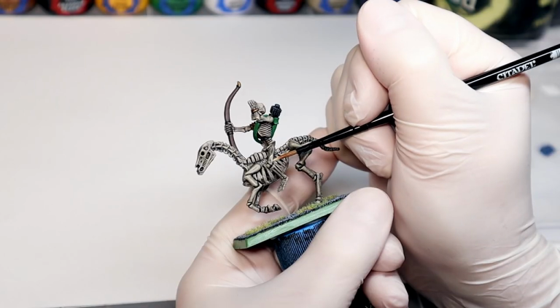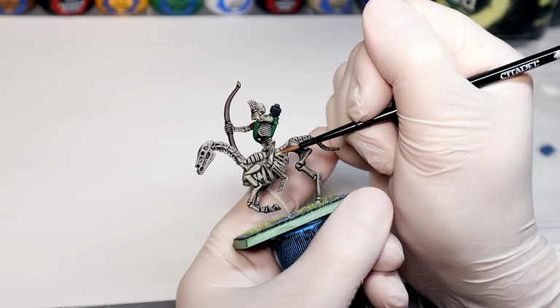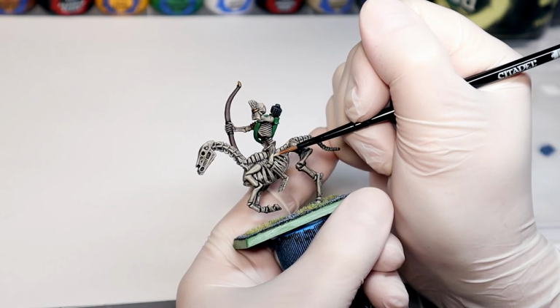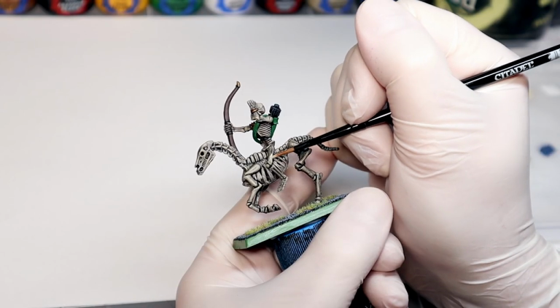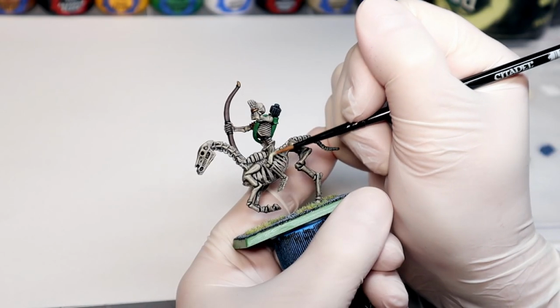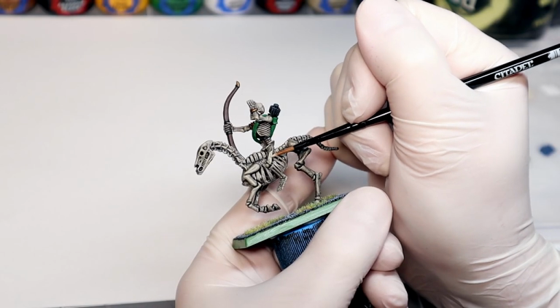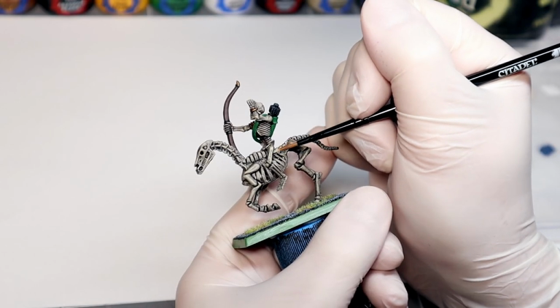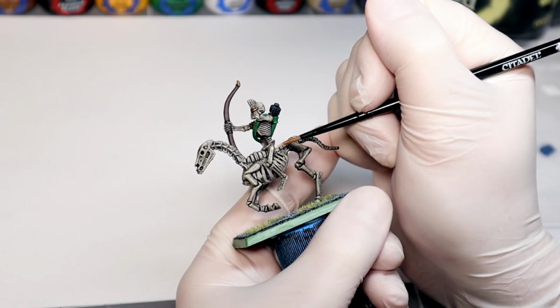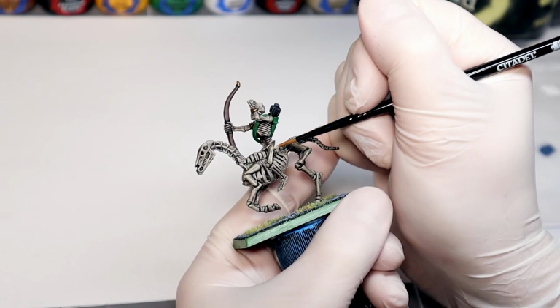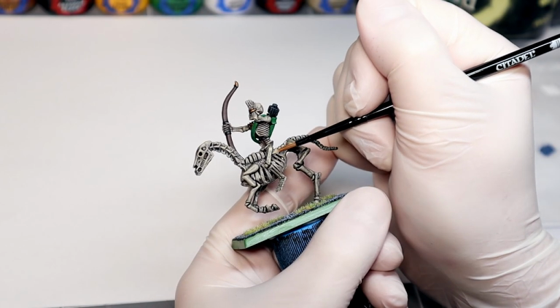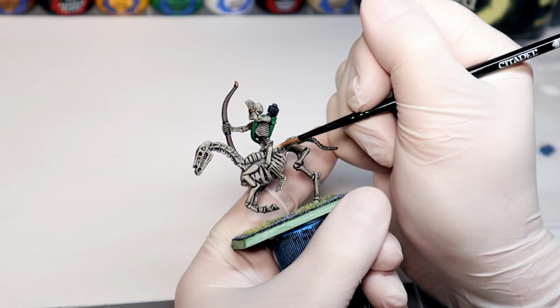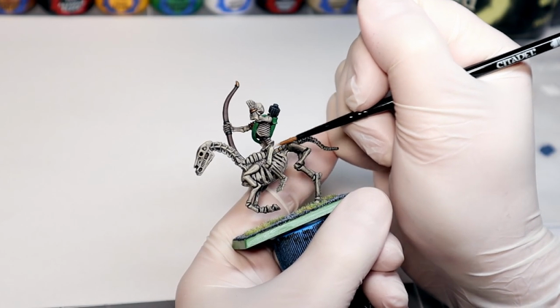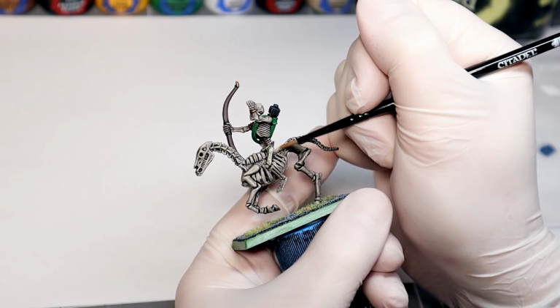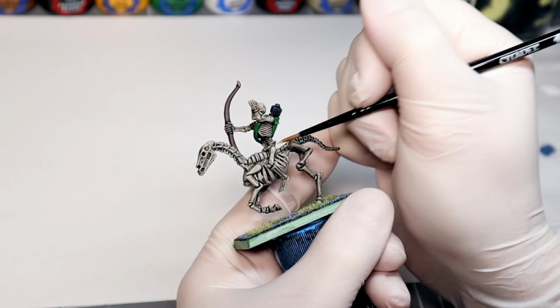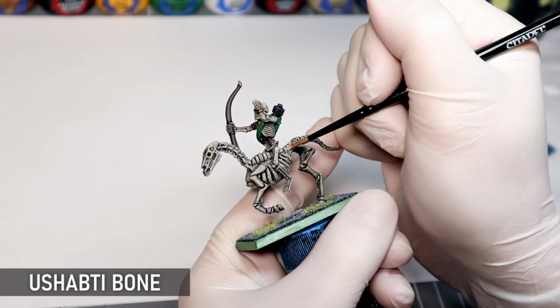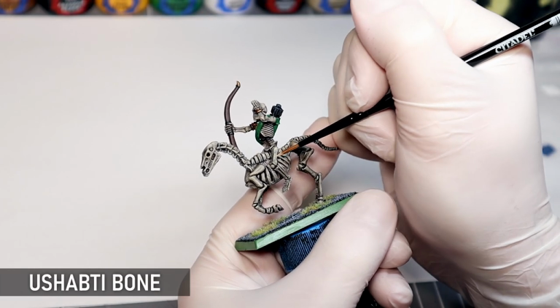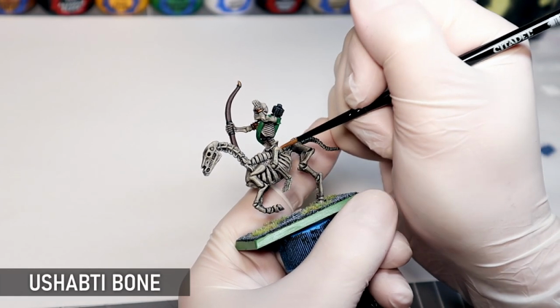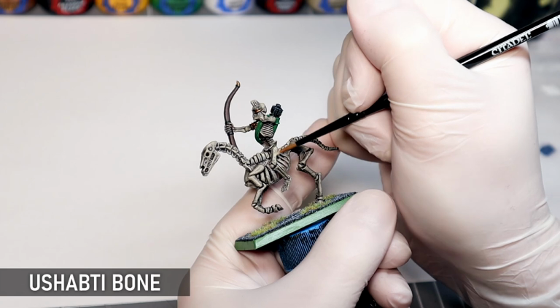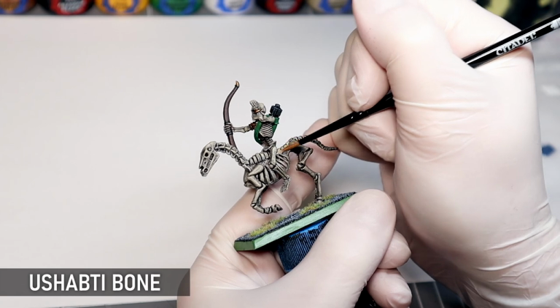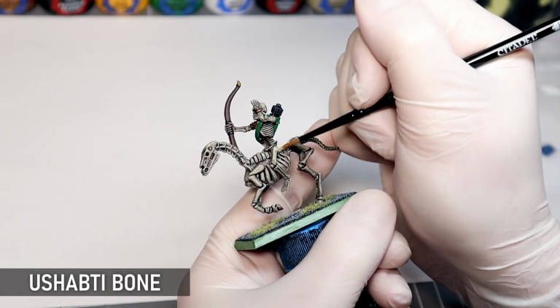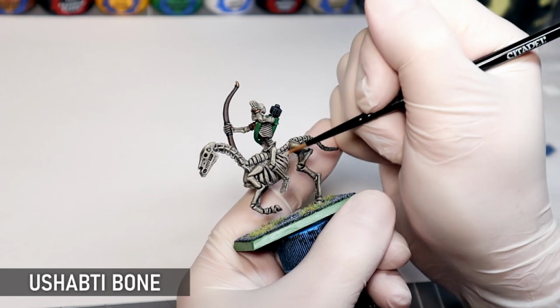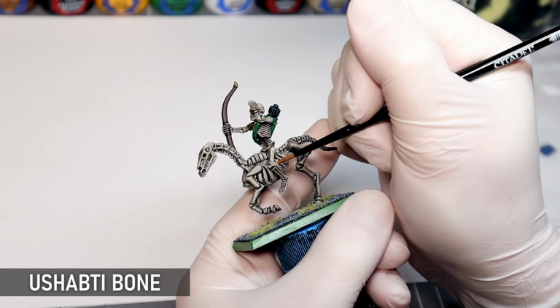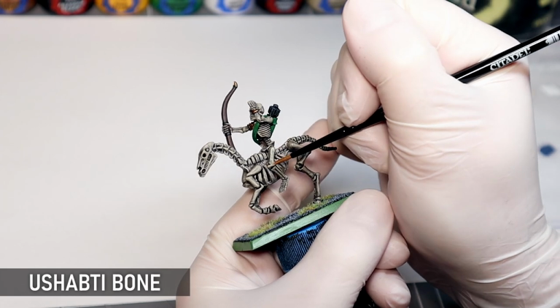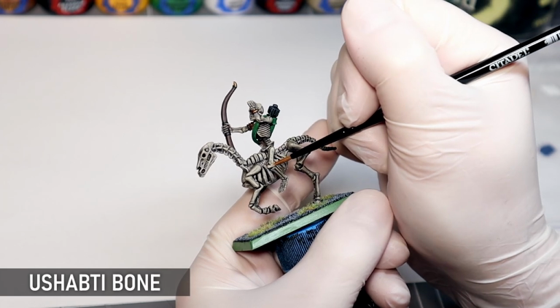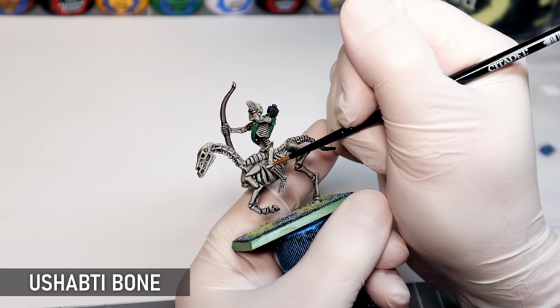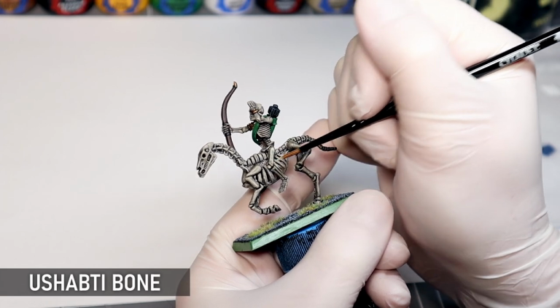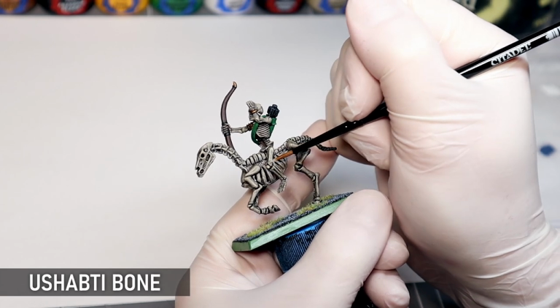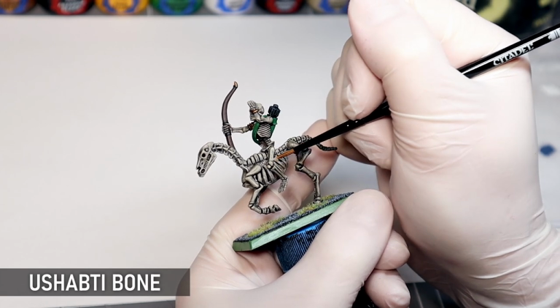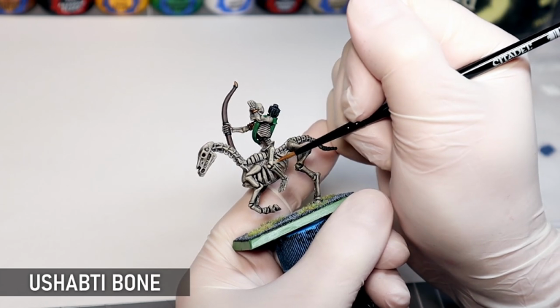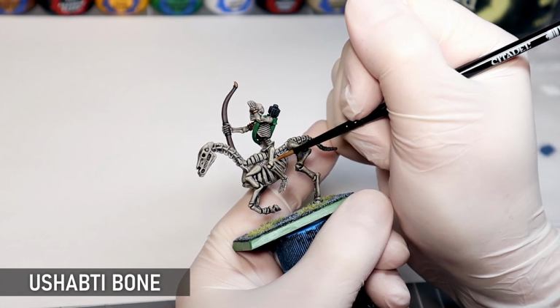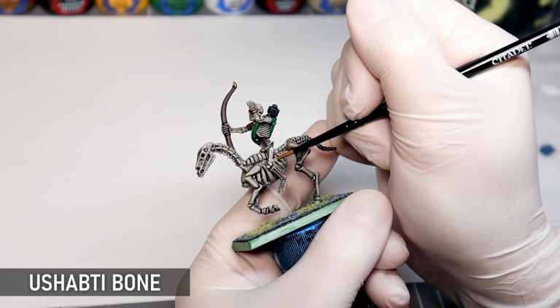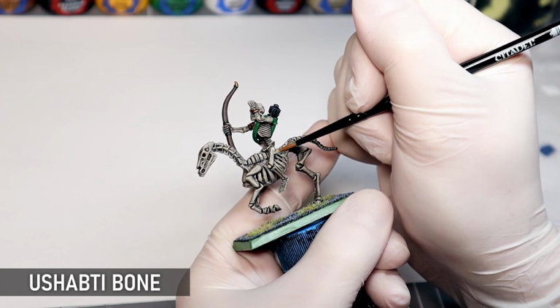I'm using the old paint as a base to build up the bone now, firstly with Ushabti Bone — the successor to the Bleached Bone this model would have originally seen.